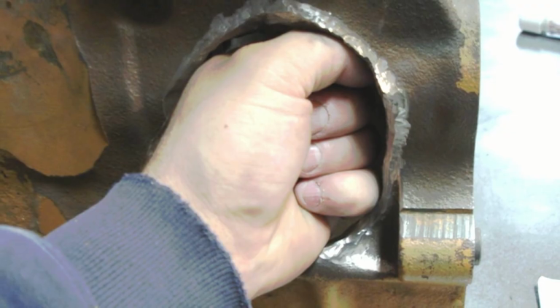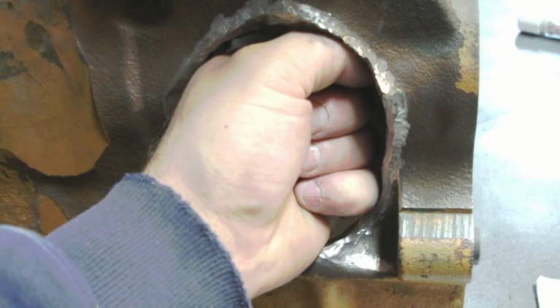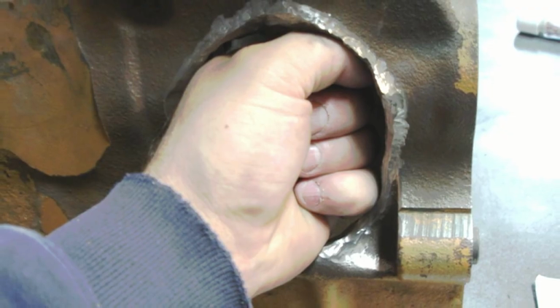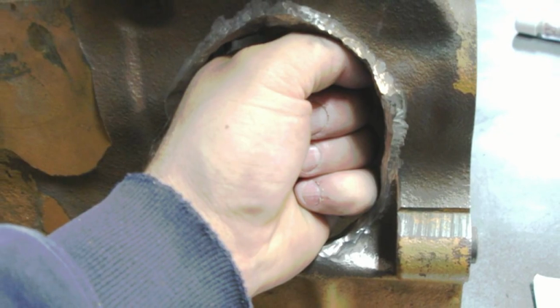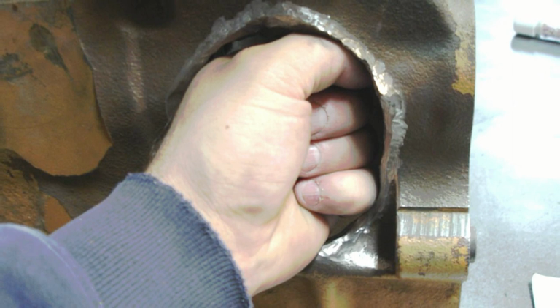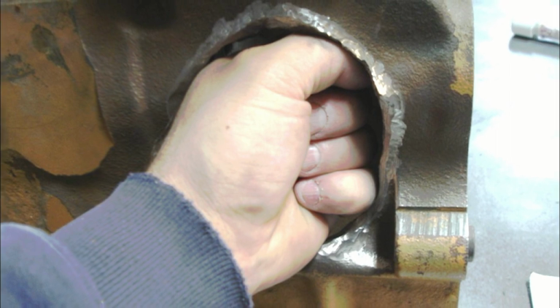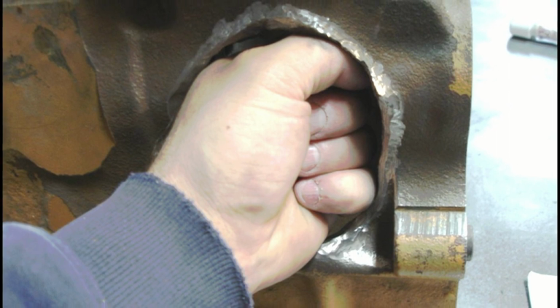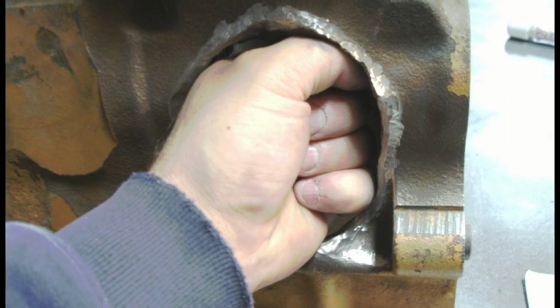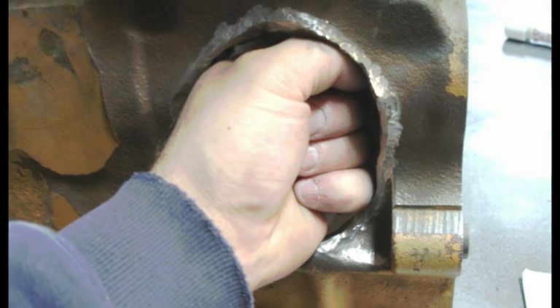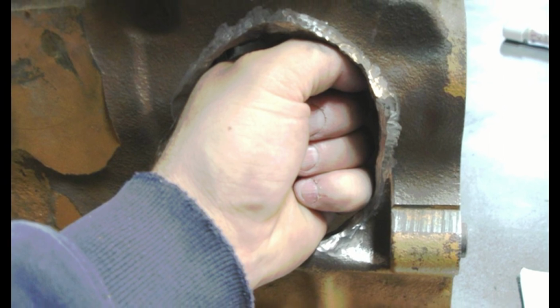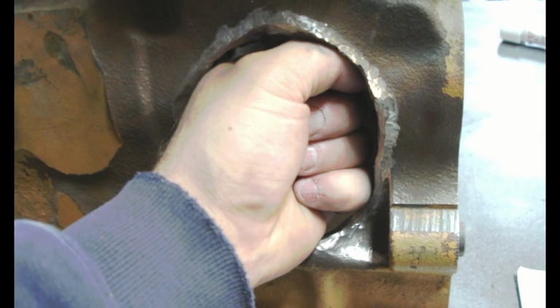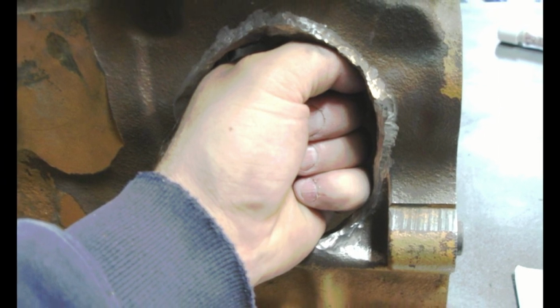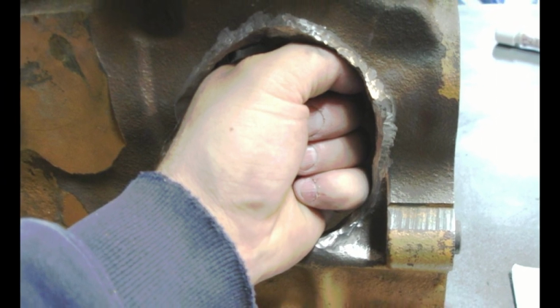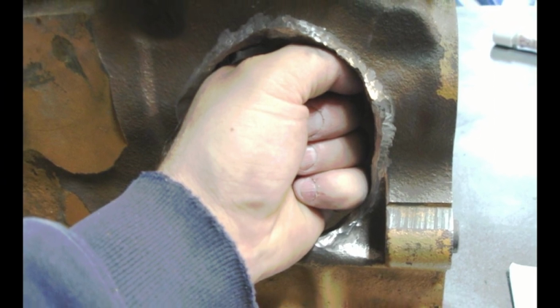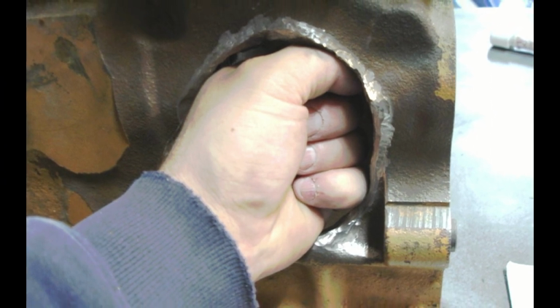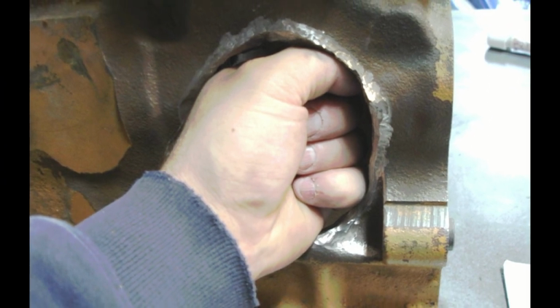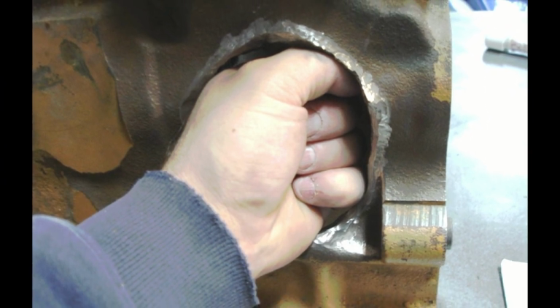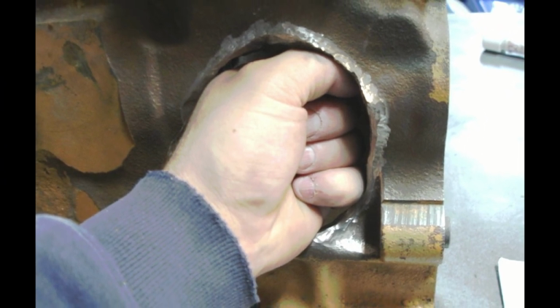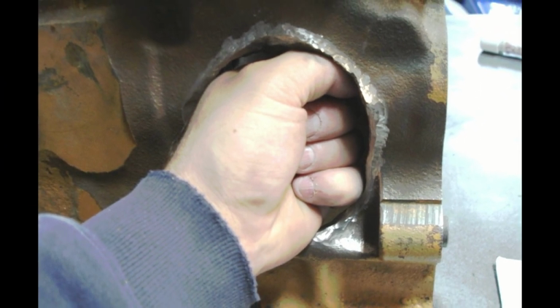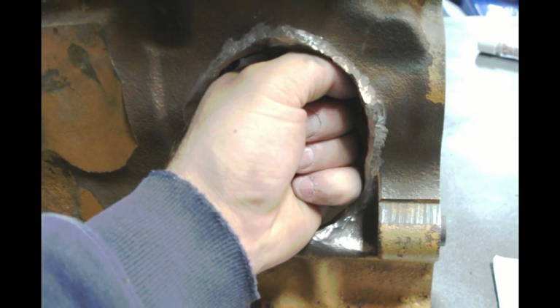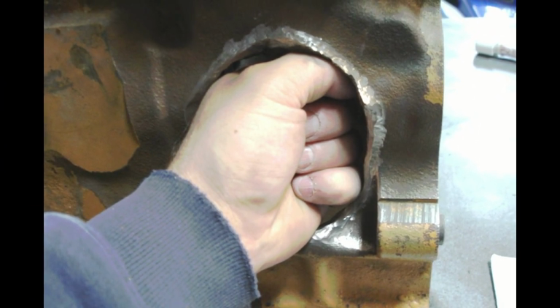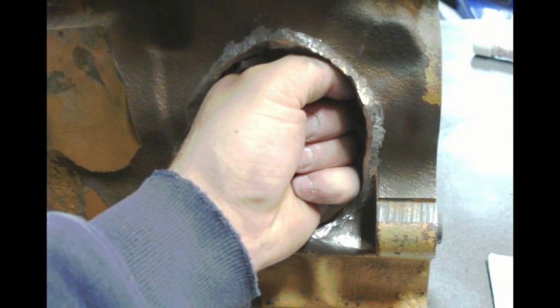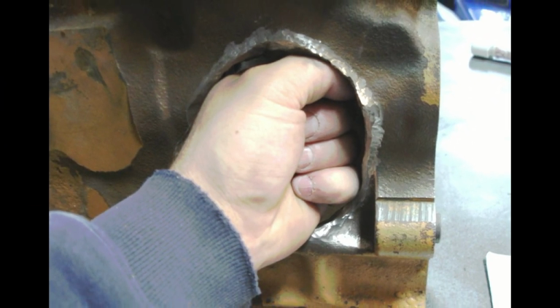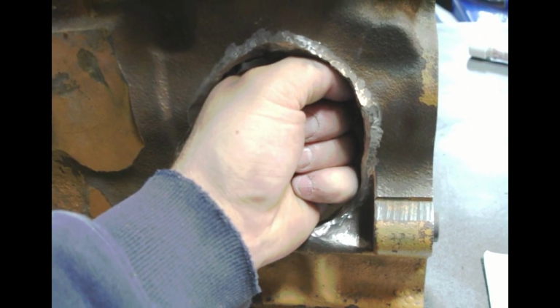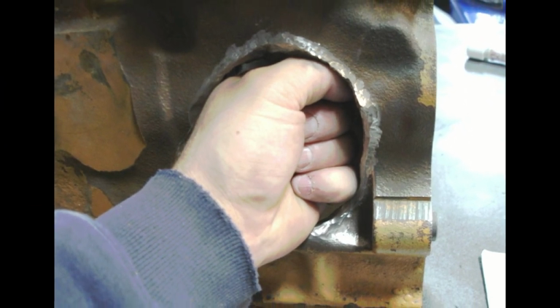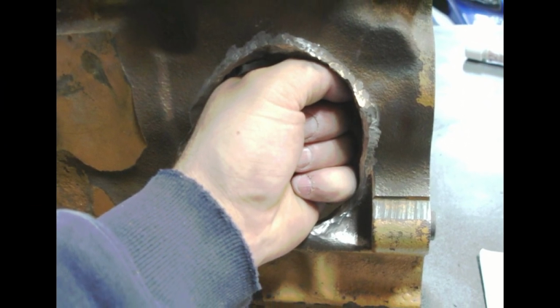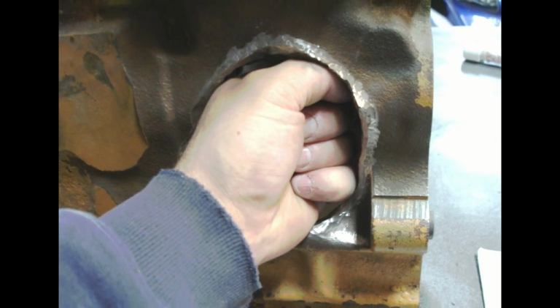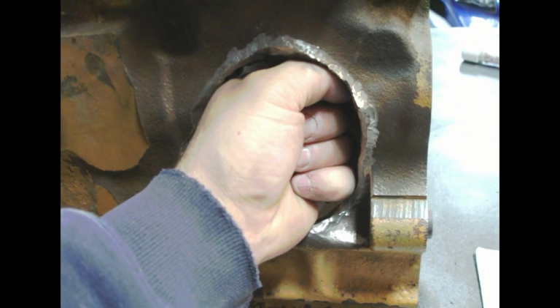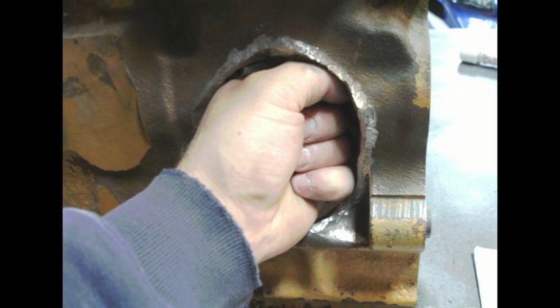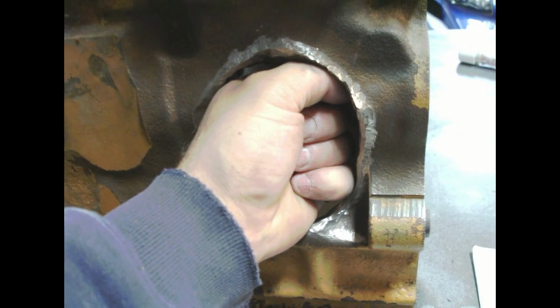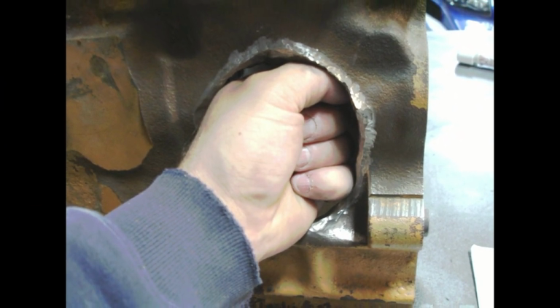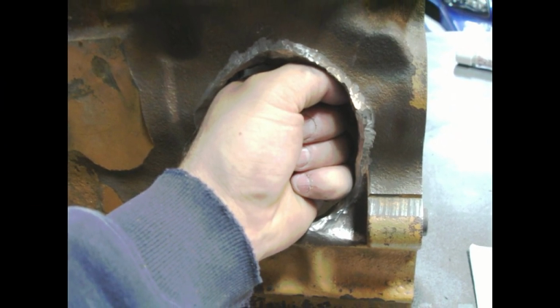Notice the sizable hole left after the rod was thrown through the block, which is common in these engines due to poor oiling.